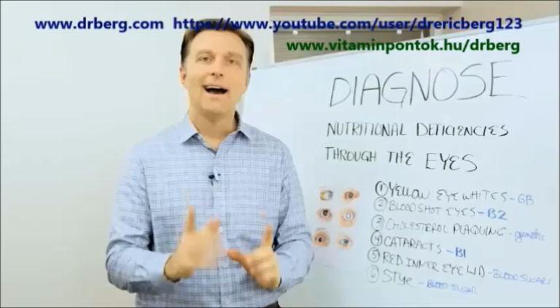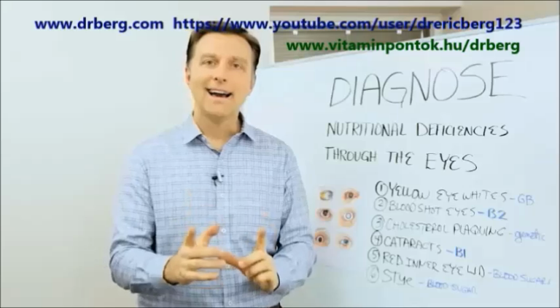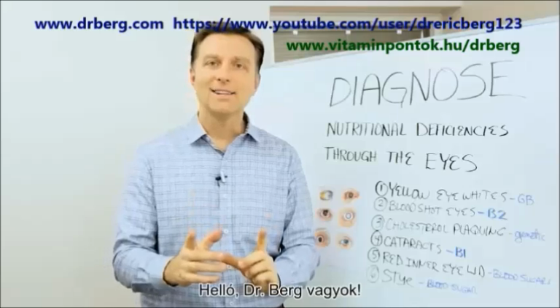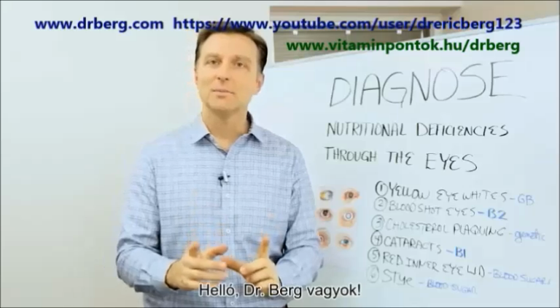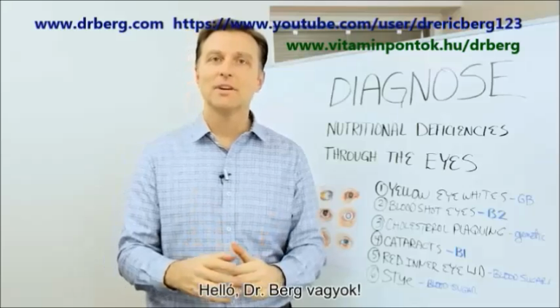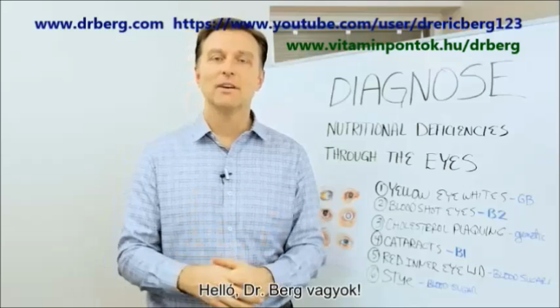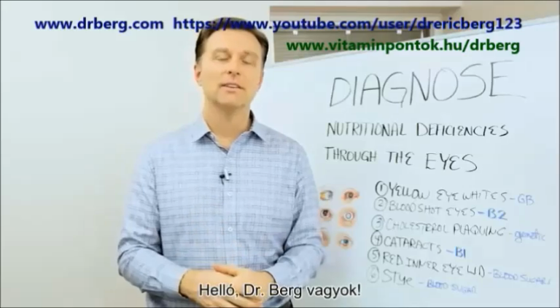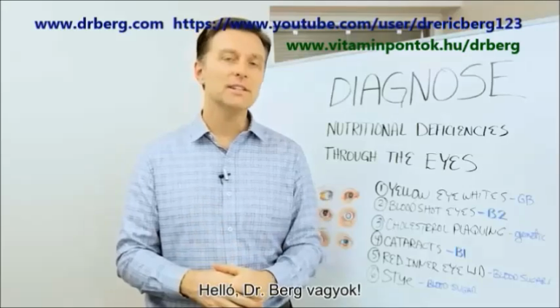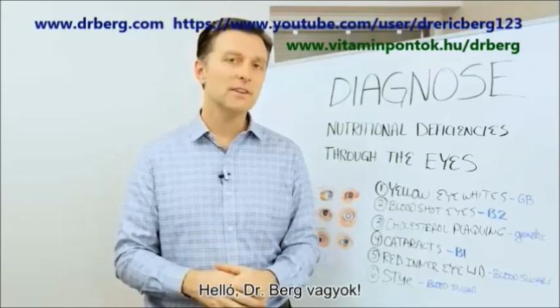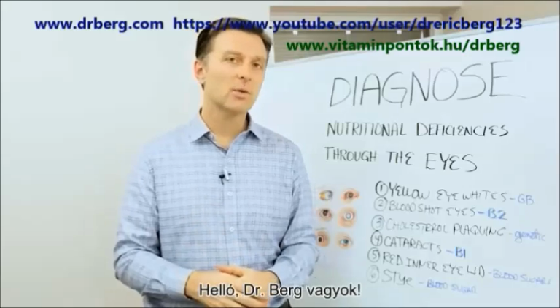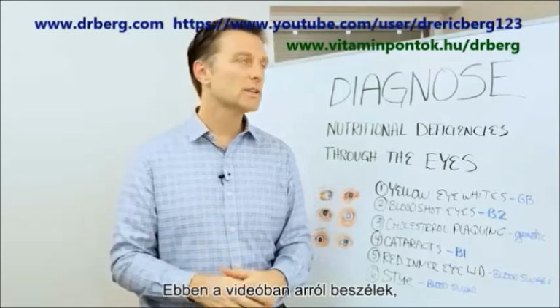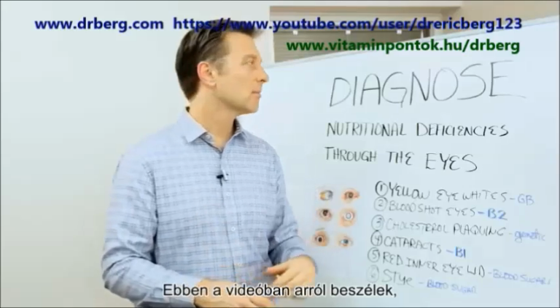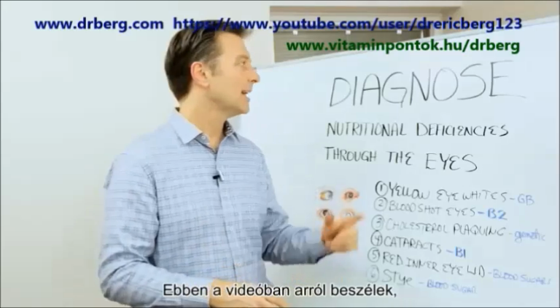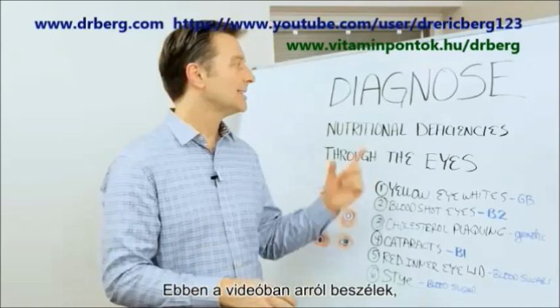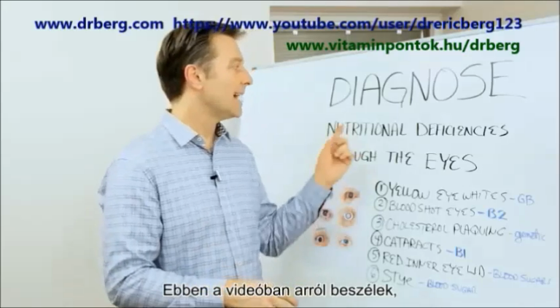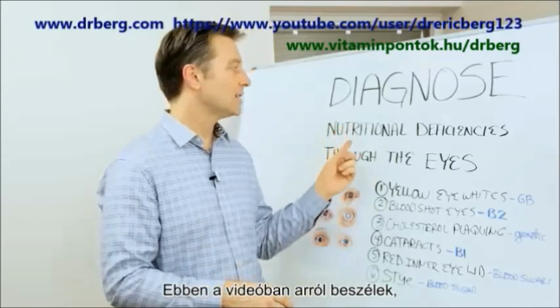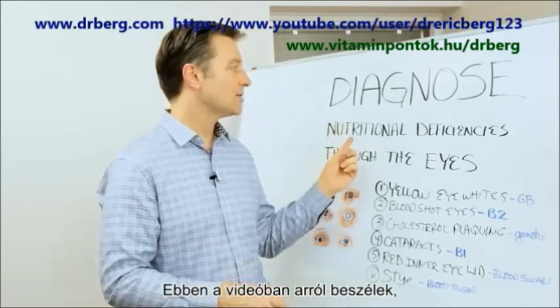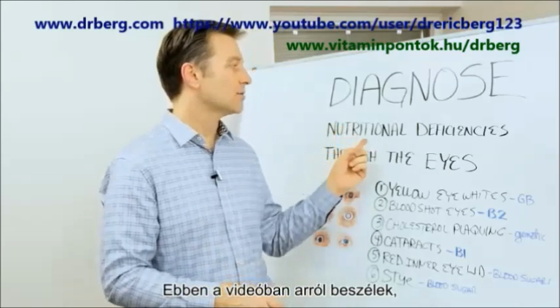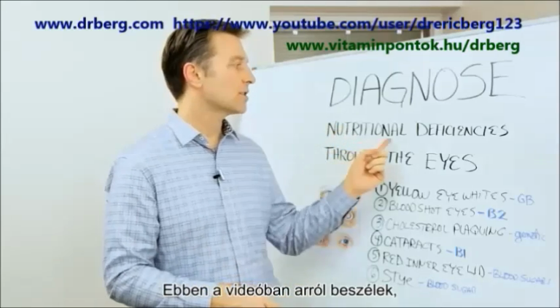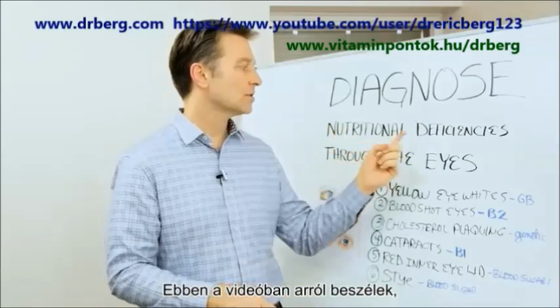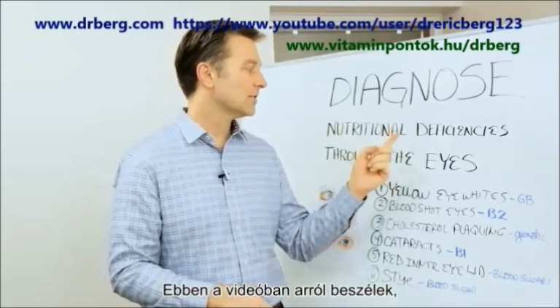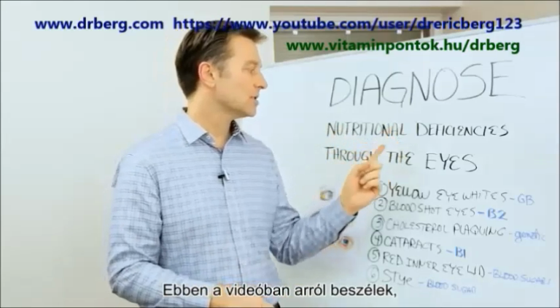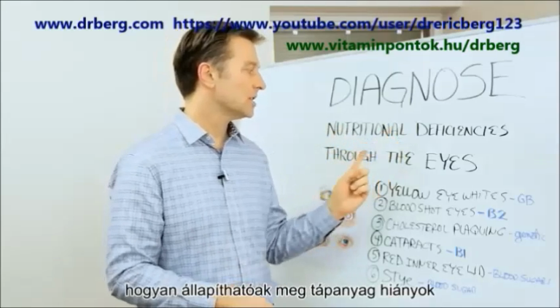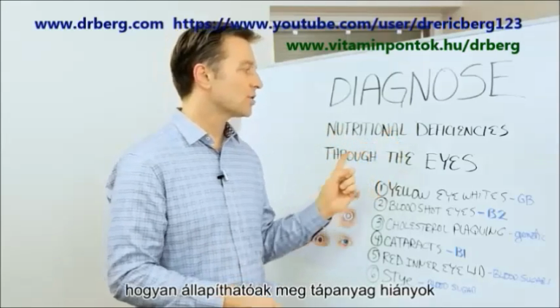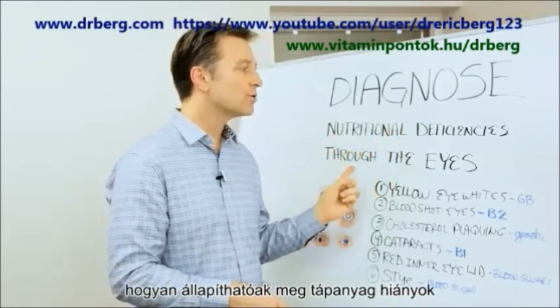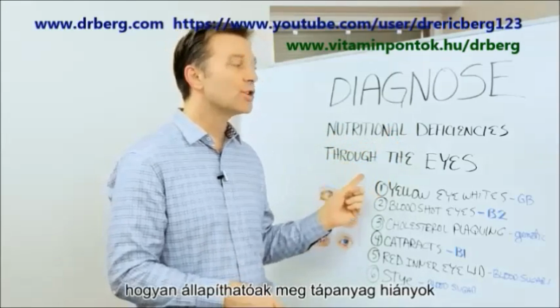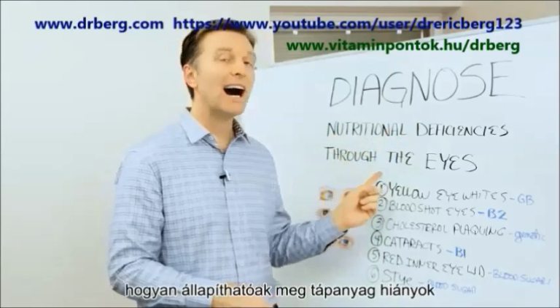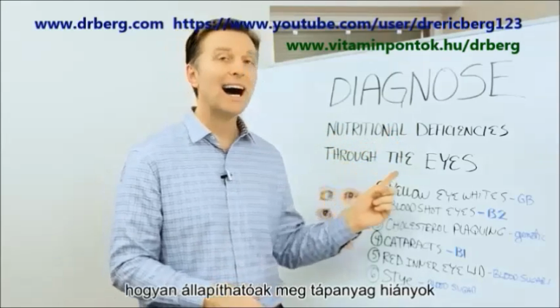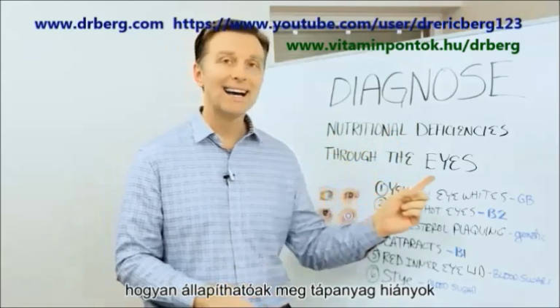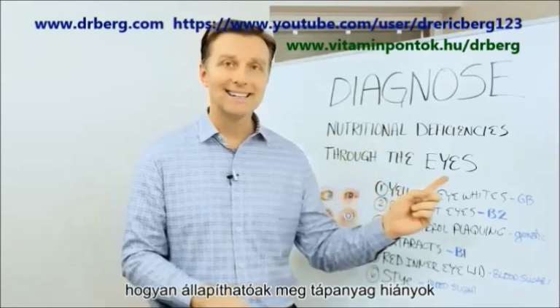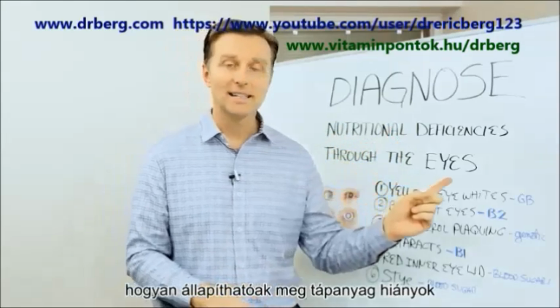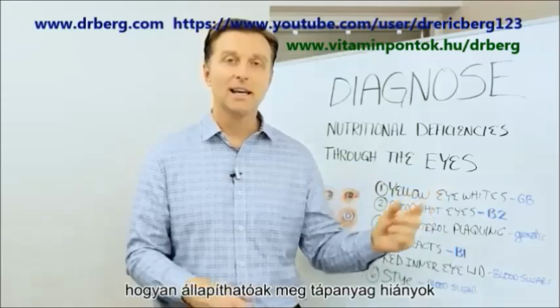Hi guys, Dr. Berg here. In this video, we're going to talk about how to diagnose nutritional deficiencies through your eyes.